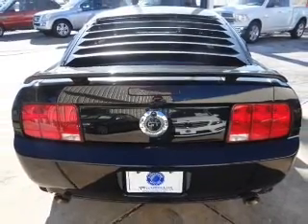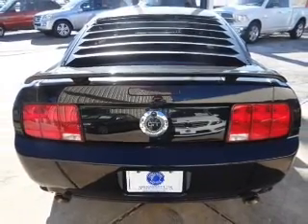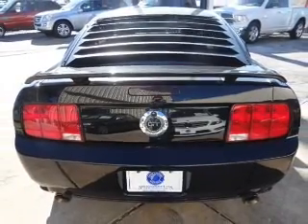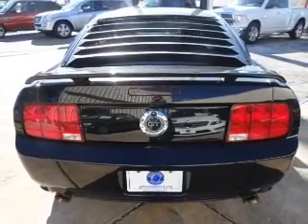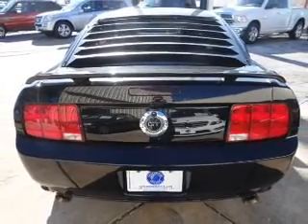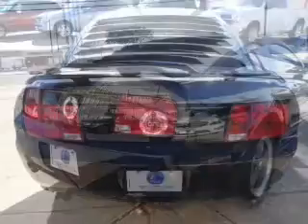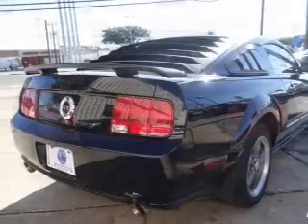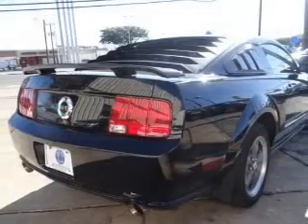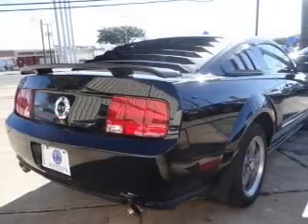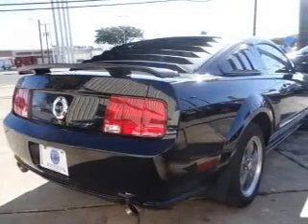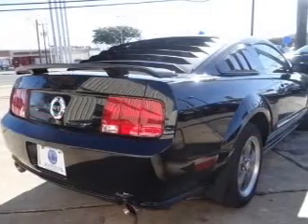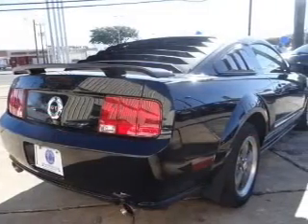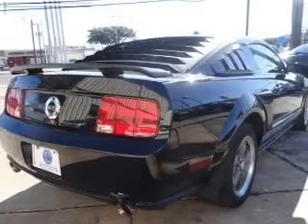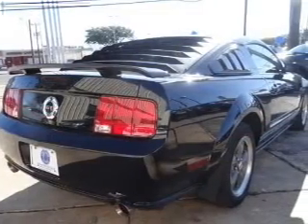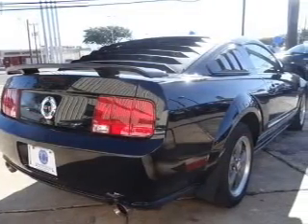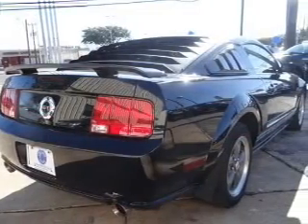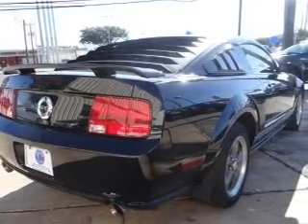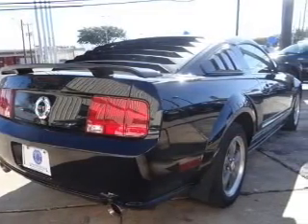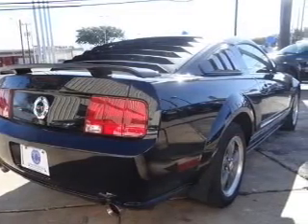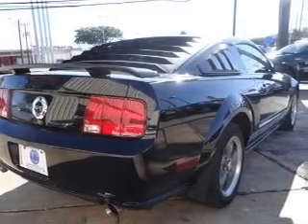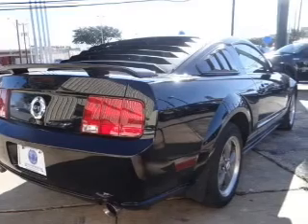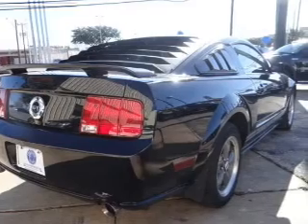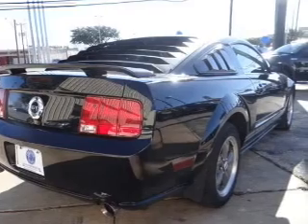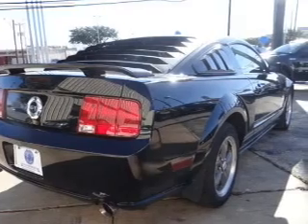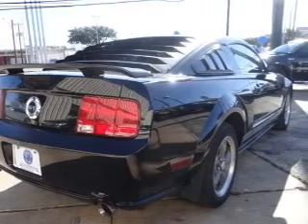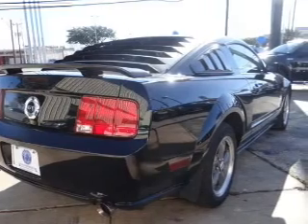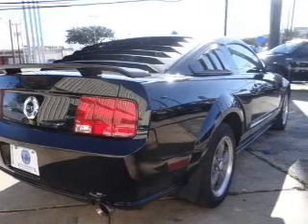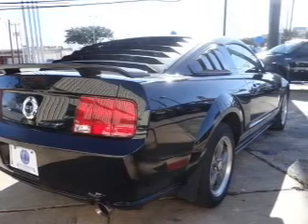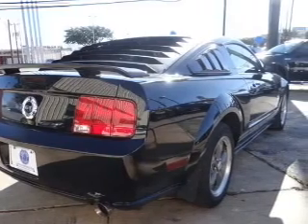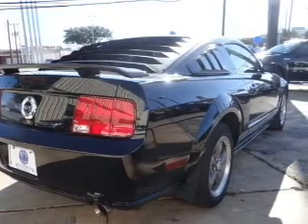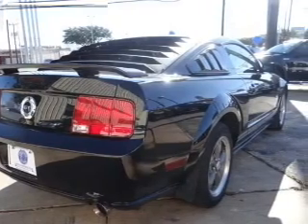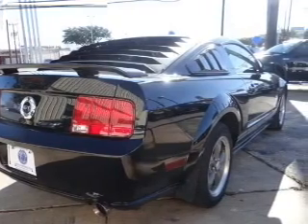Premium wheels give a more luxurious look. Brake safely with the anti-lock braking system.